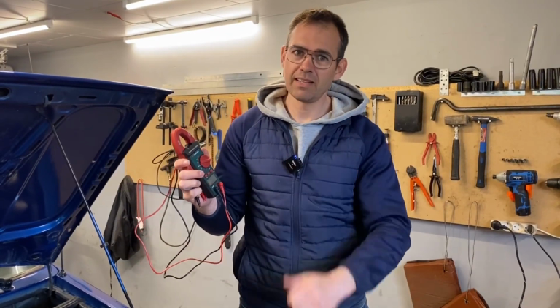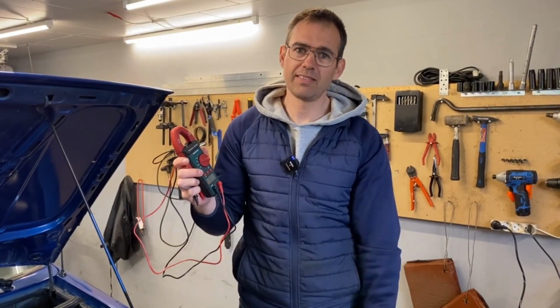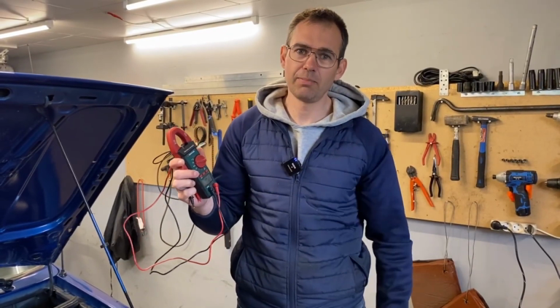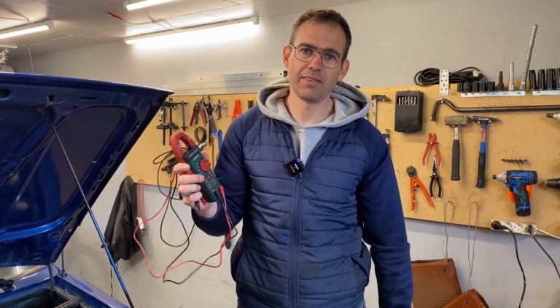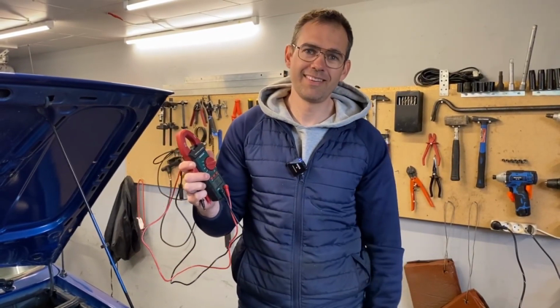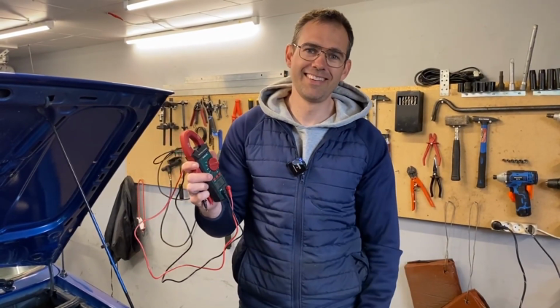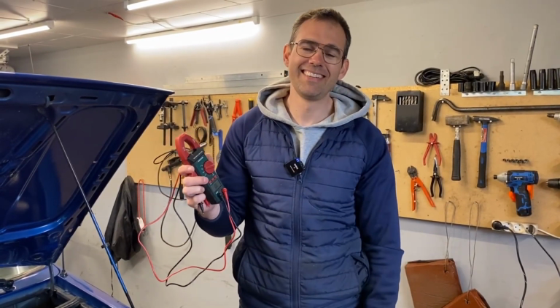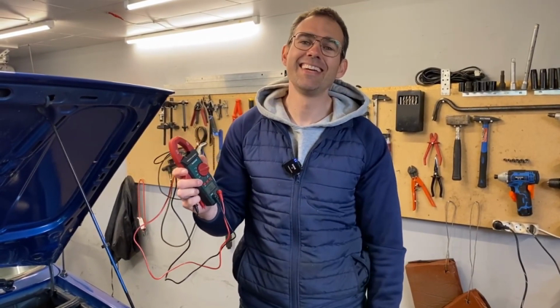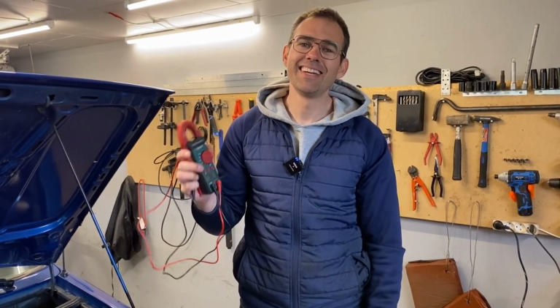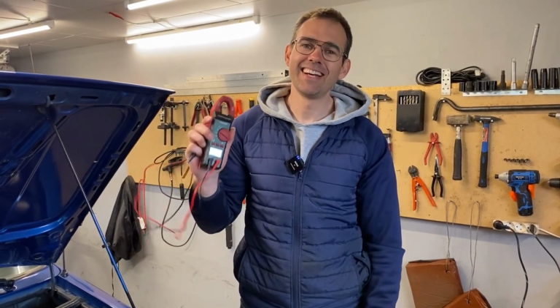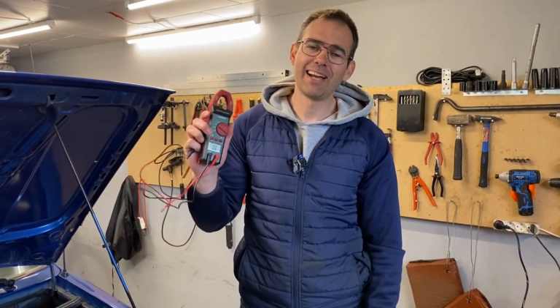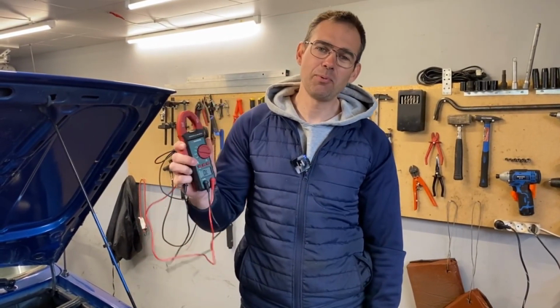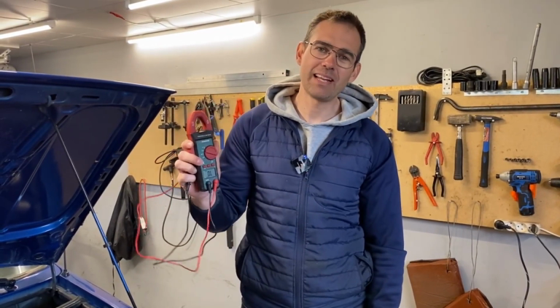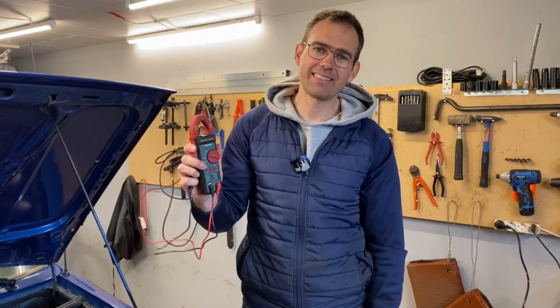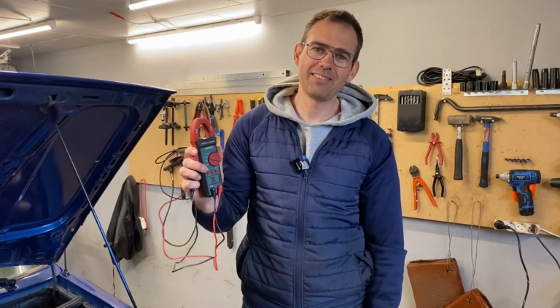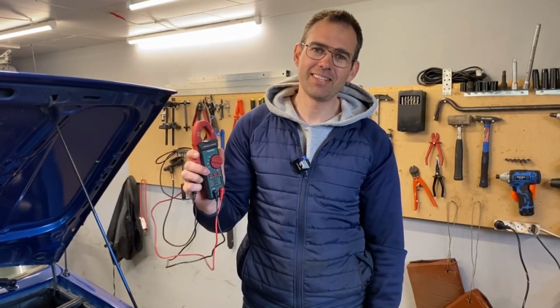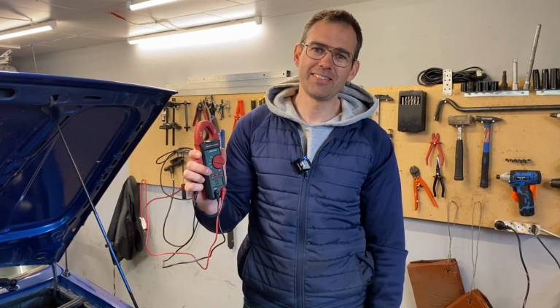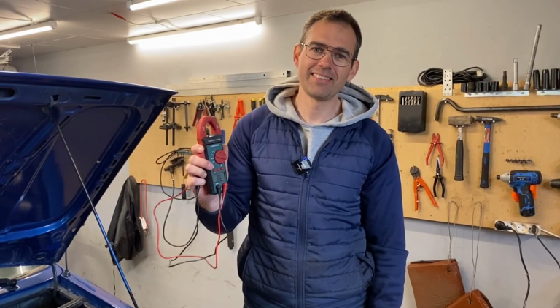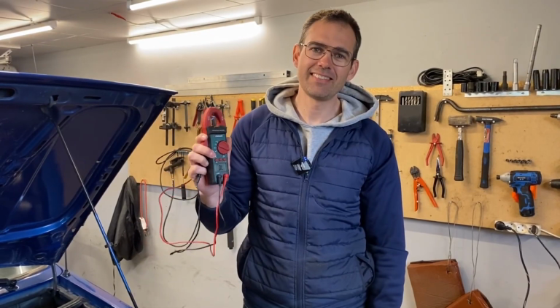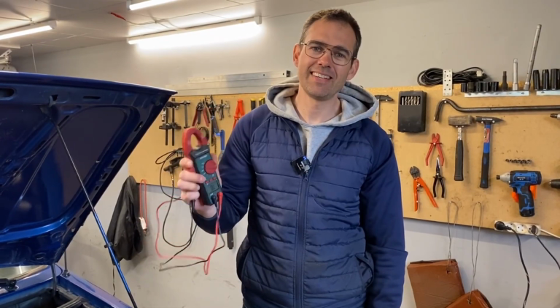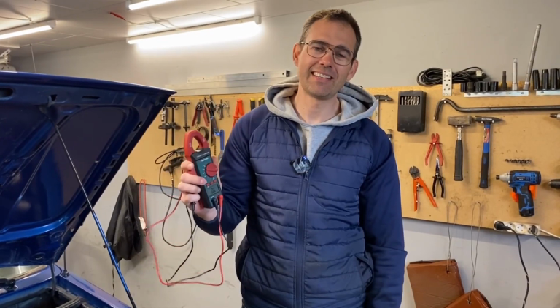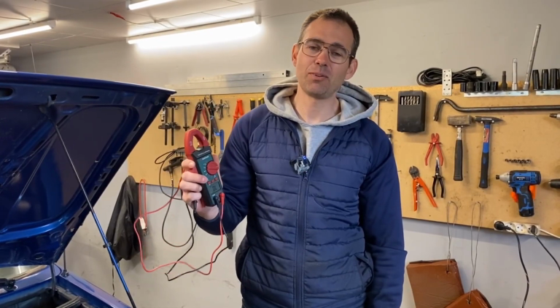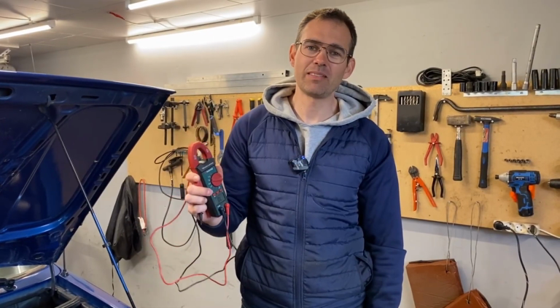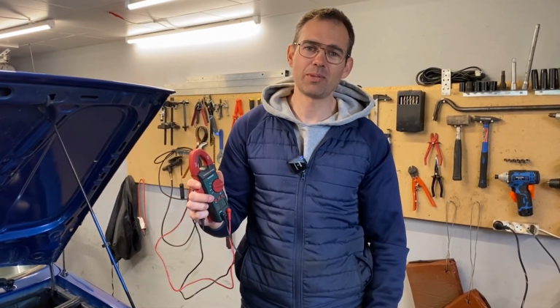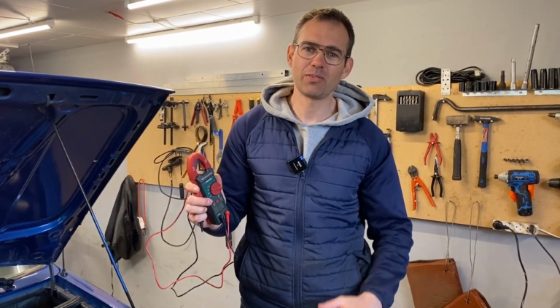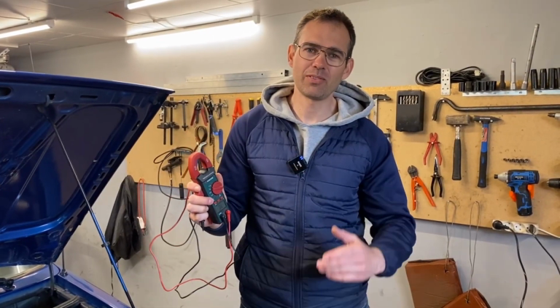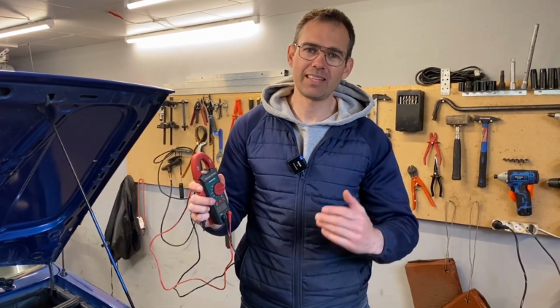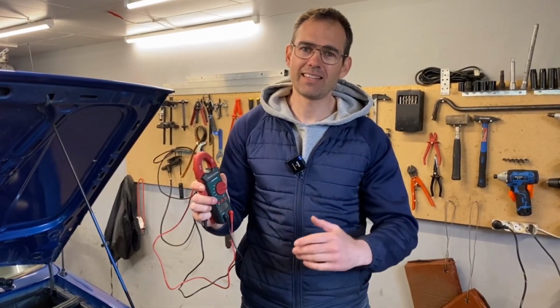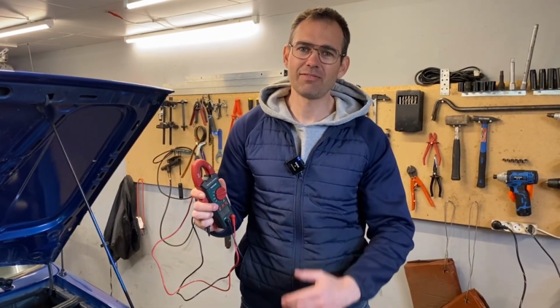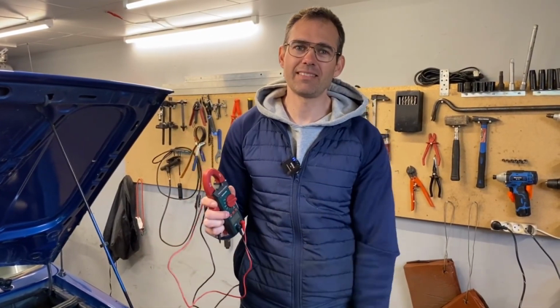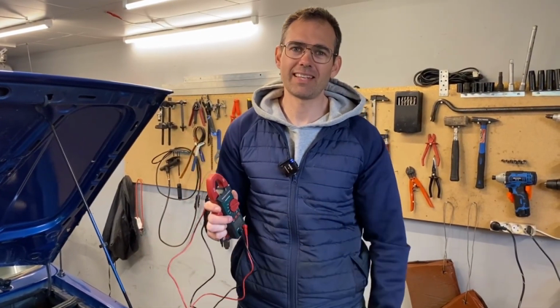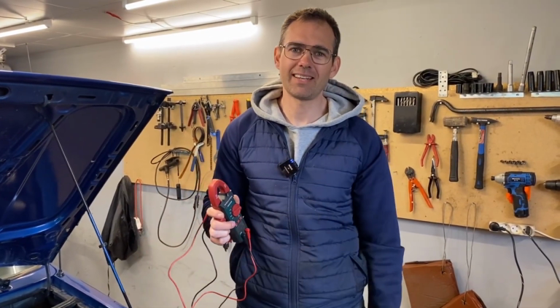This definitely deserves to get the buyer's tip recommendation. I hope you liked this video. As always, I want you to stay safe and take care. Bye!